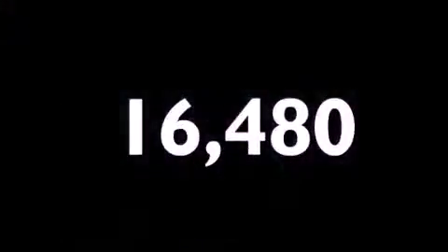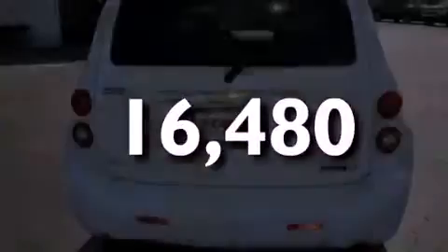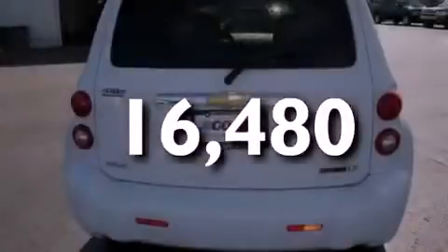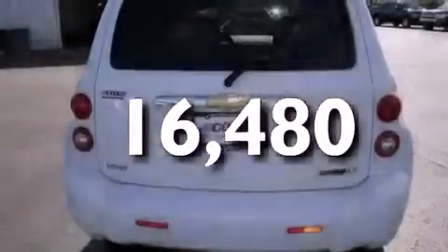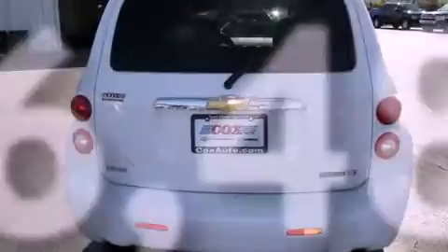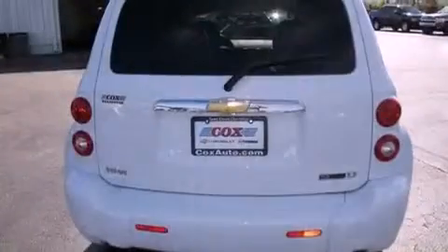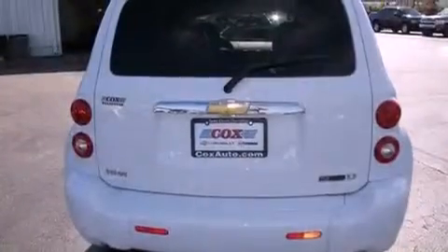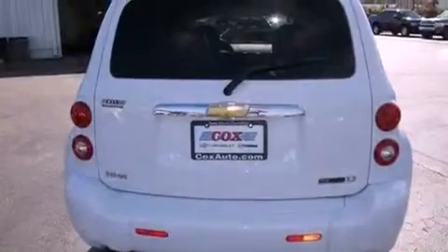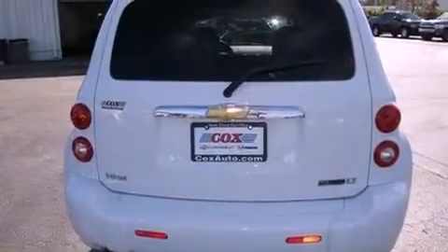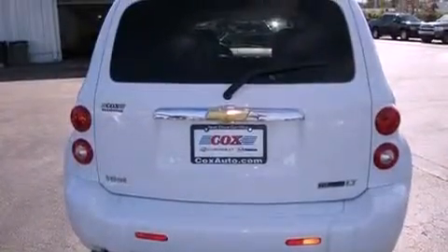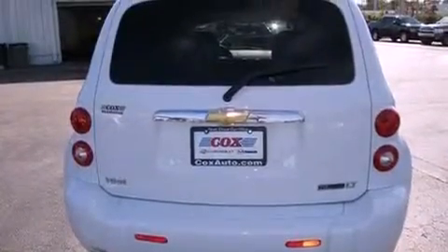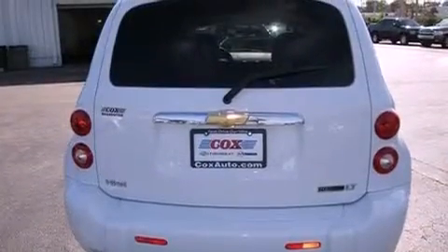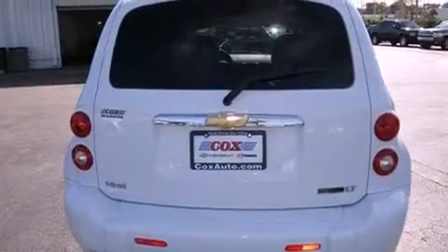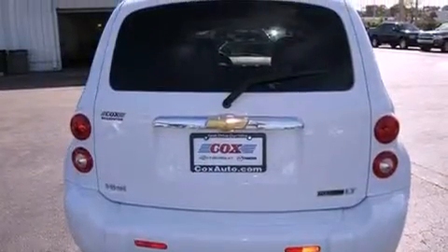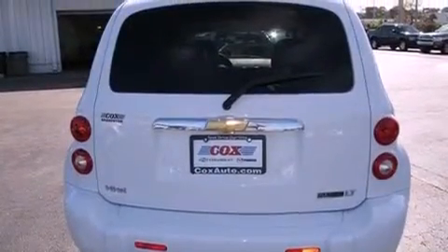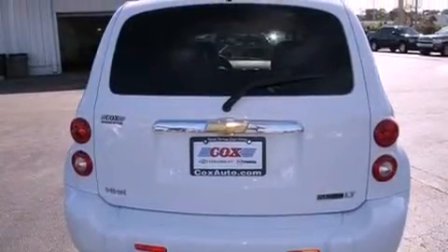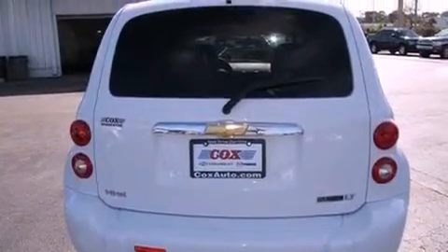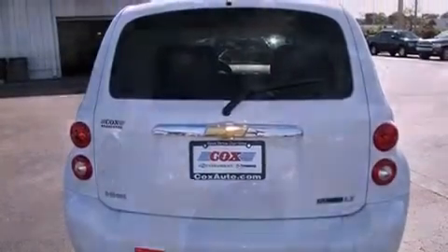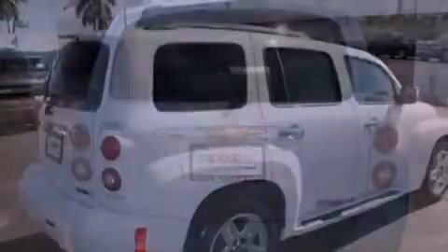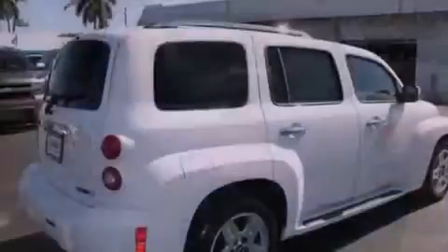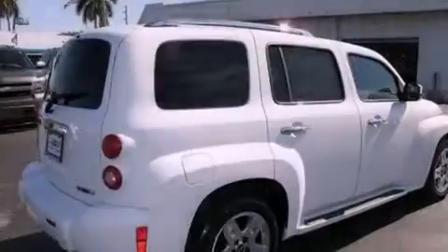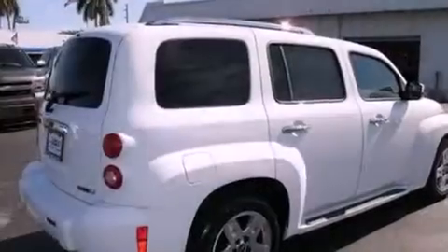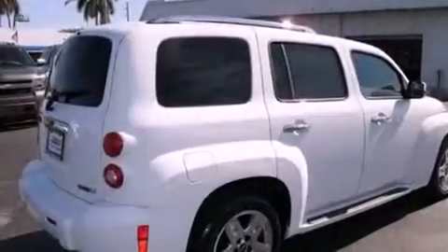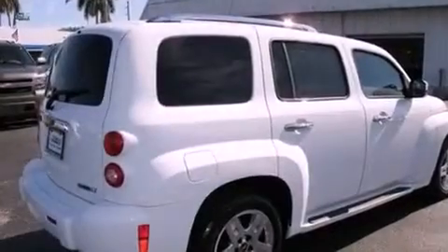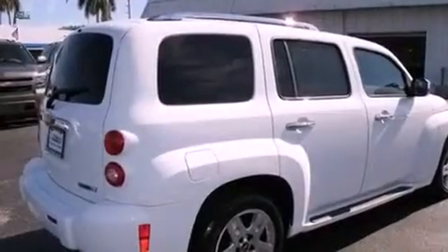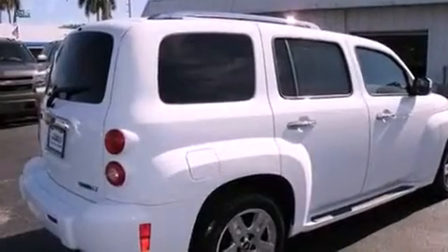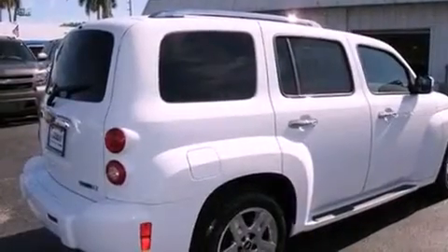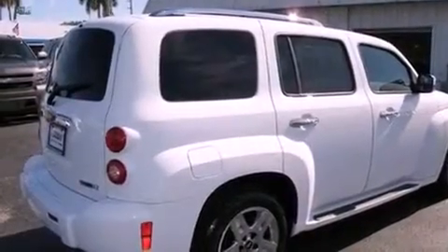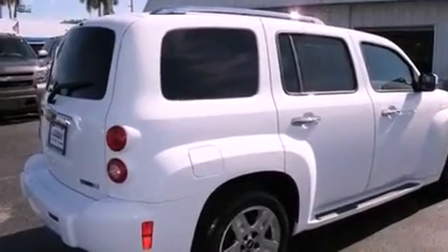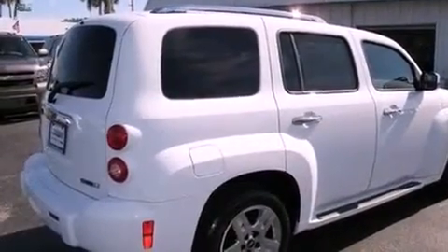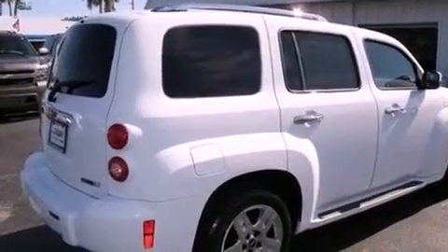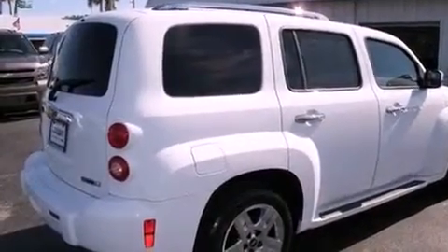With an EPA estimated rating of 30 miles per gallon on the highway, fuel efficiency is still high on the list of priorities.